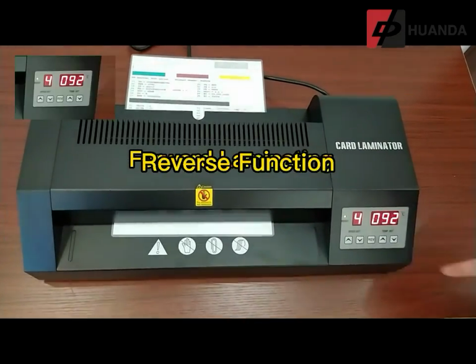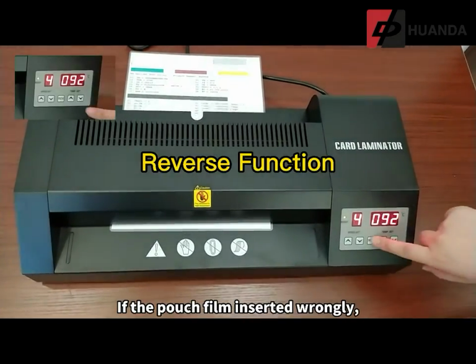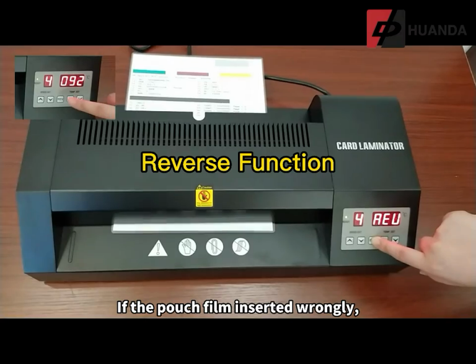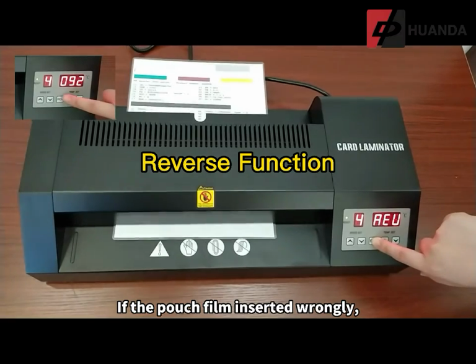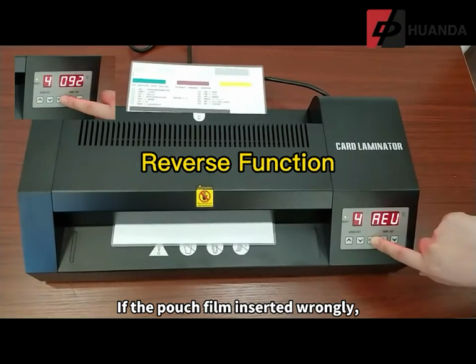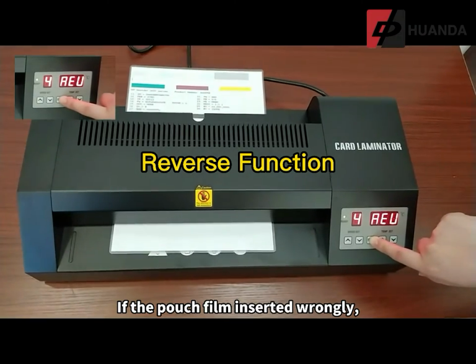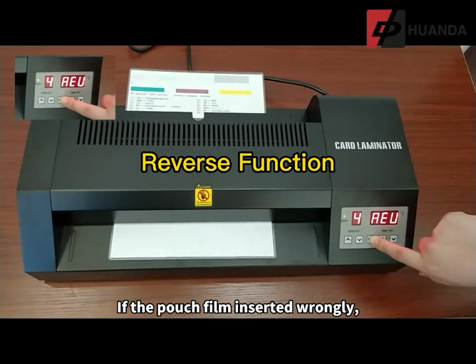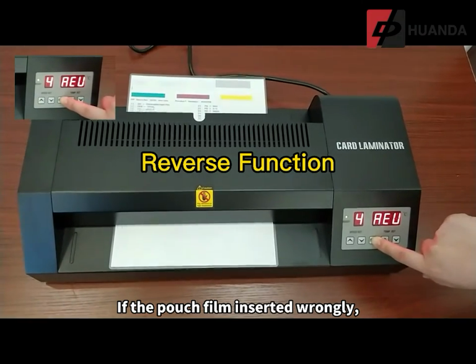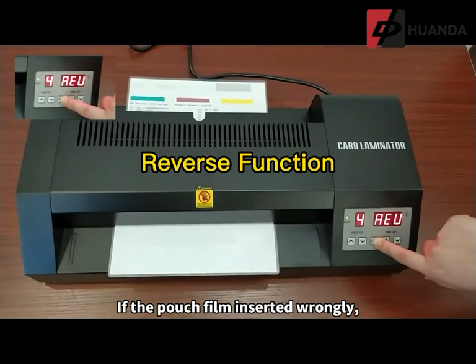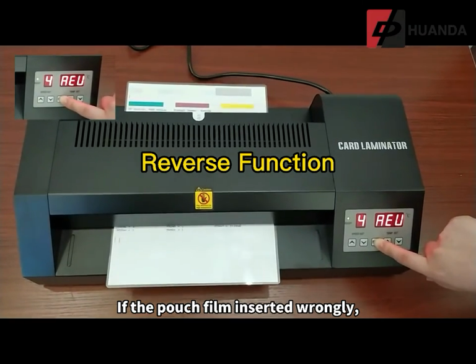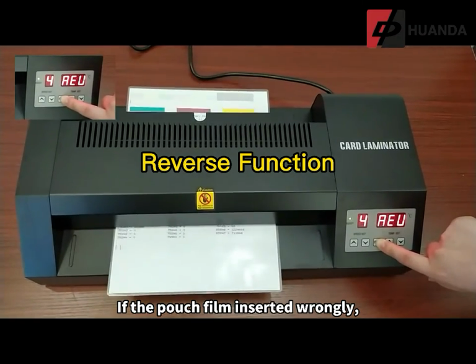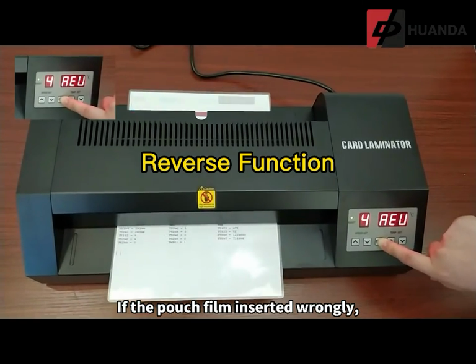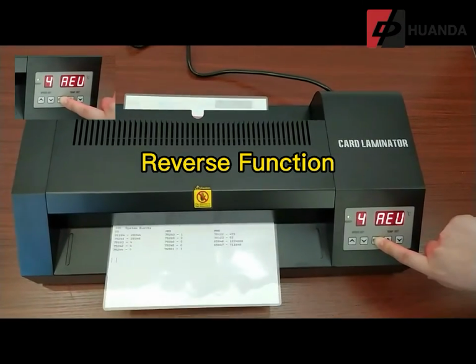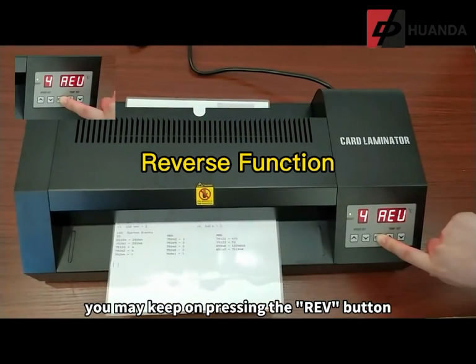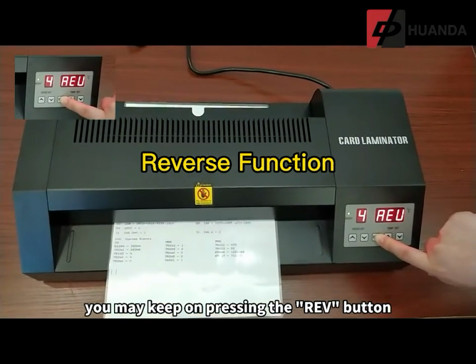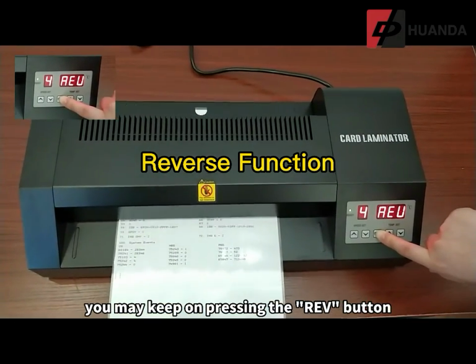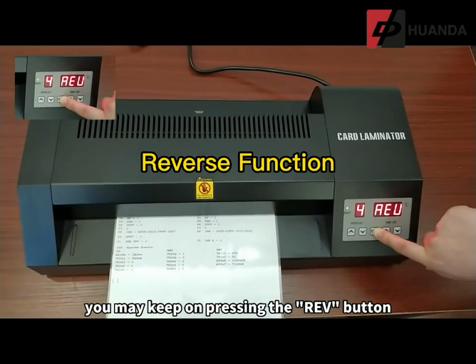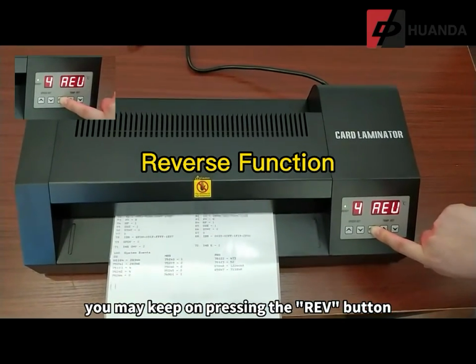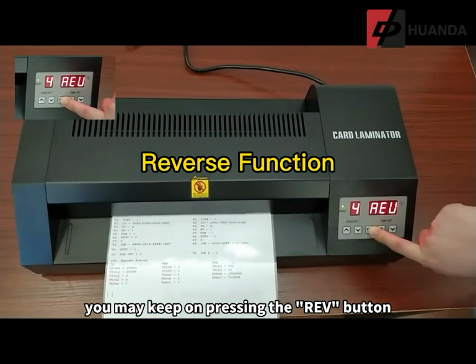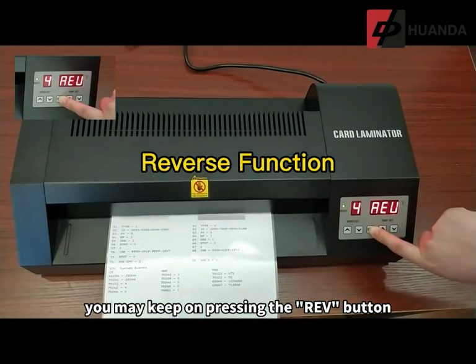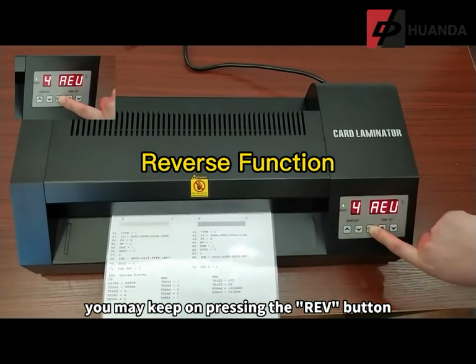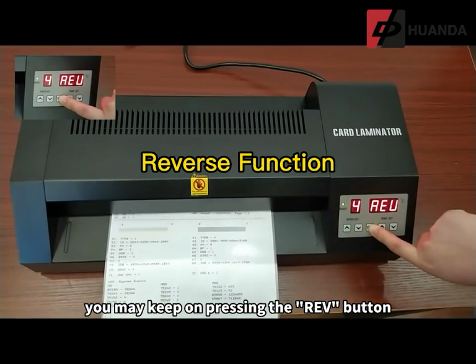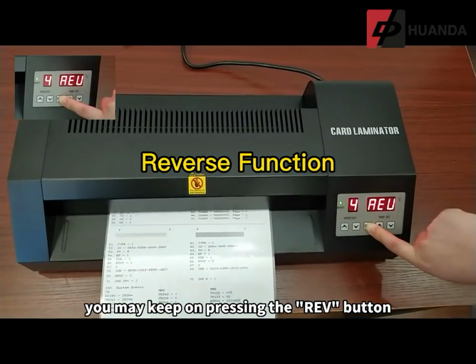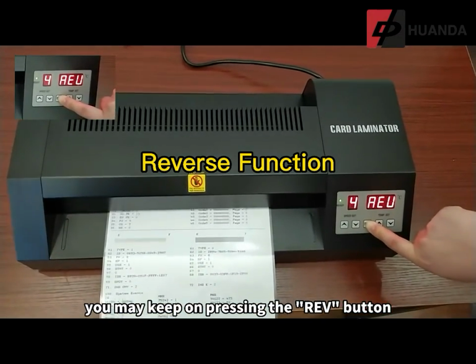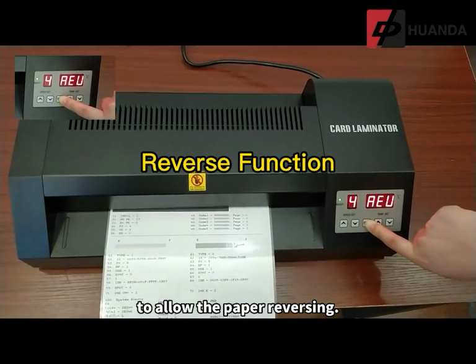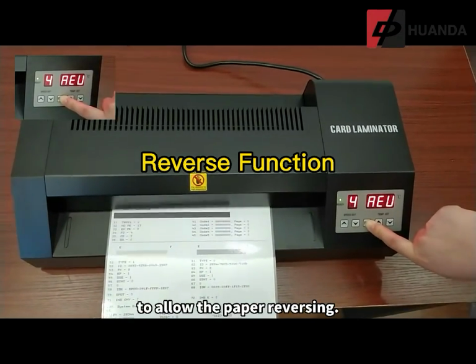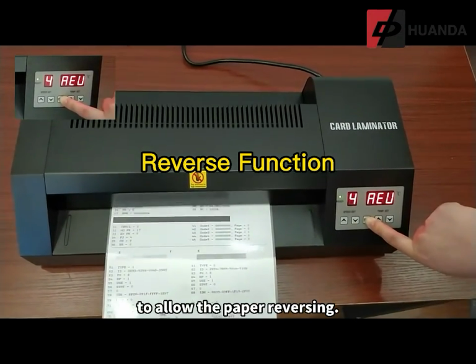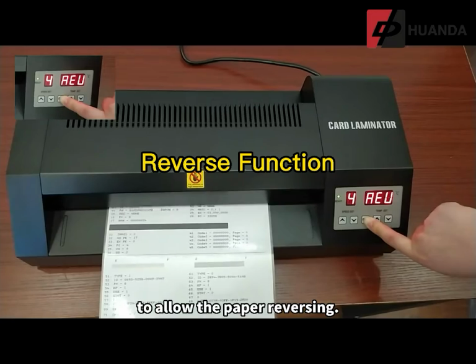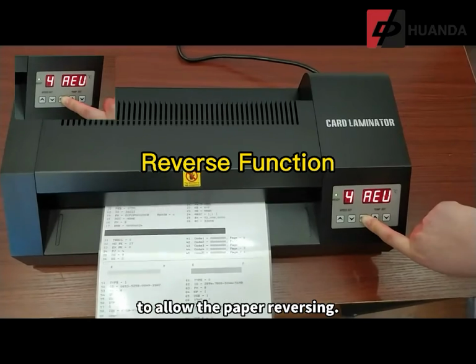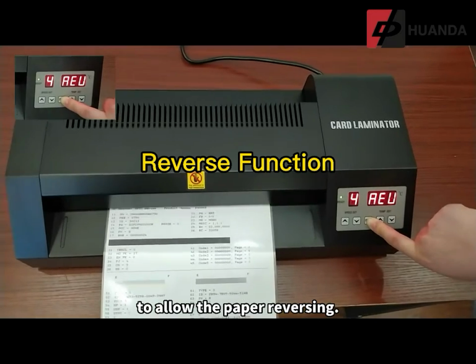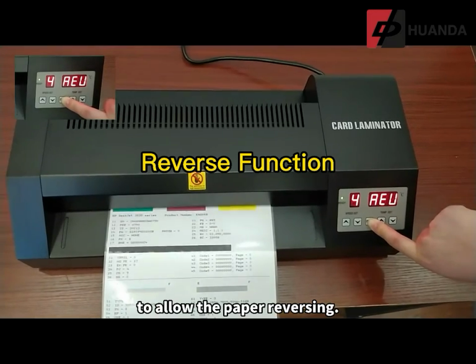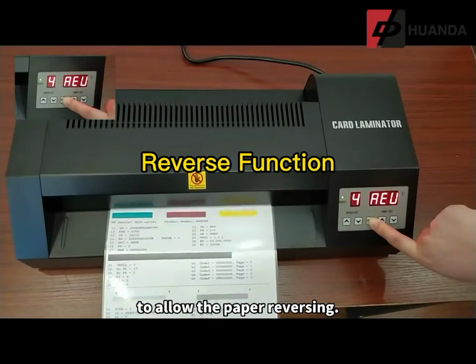If the pouch film is inserted wrongly, you may keep pressing the rev button to allow the paper to reverse.